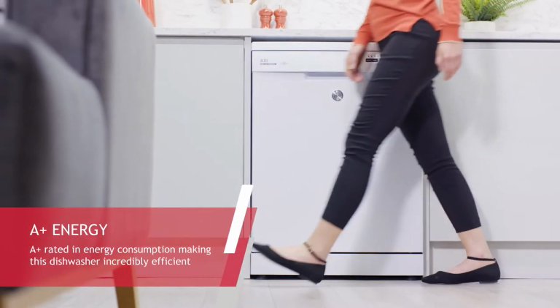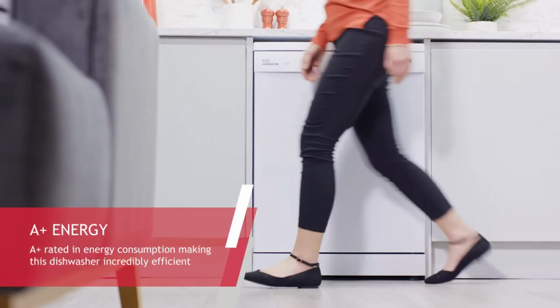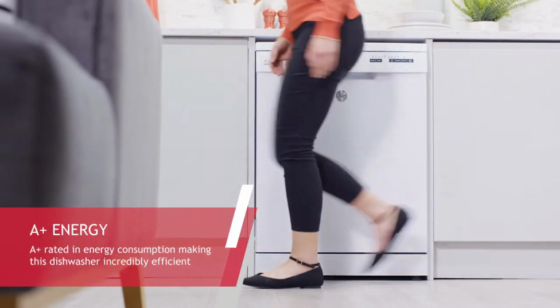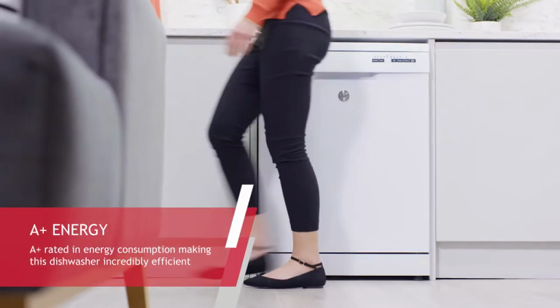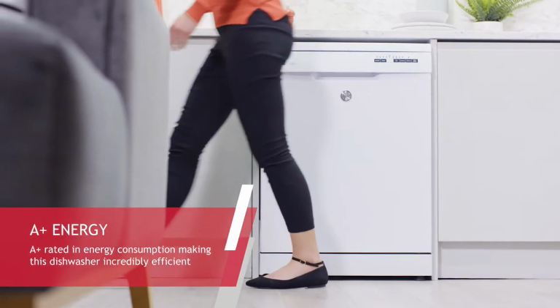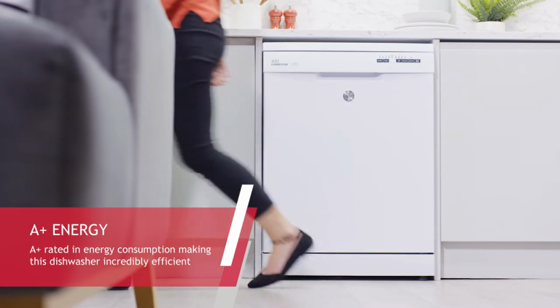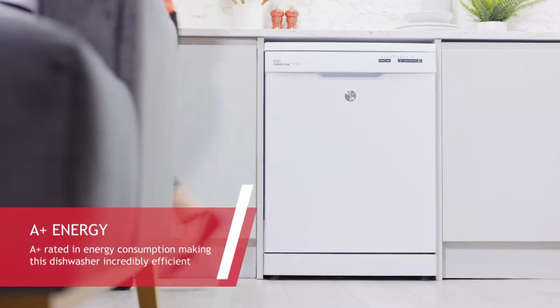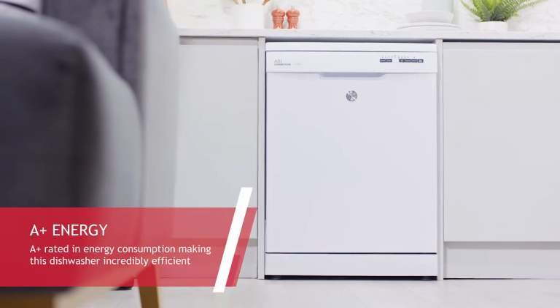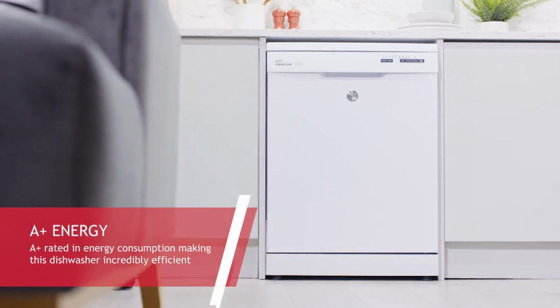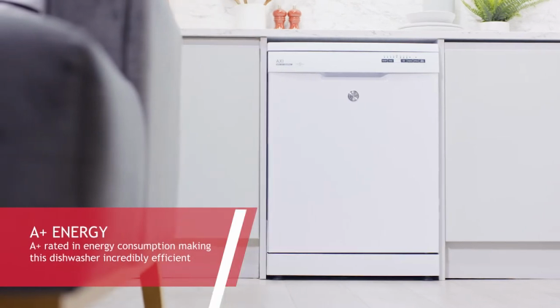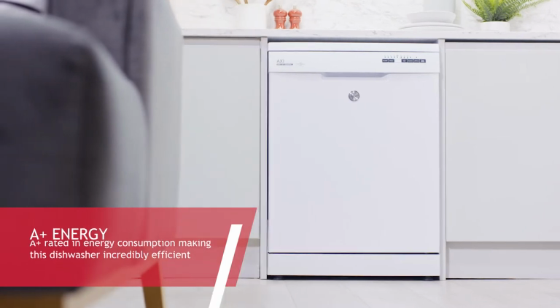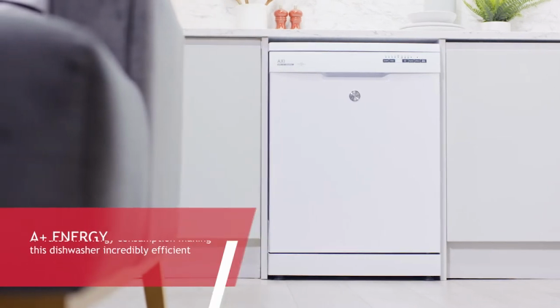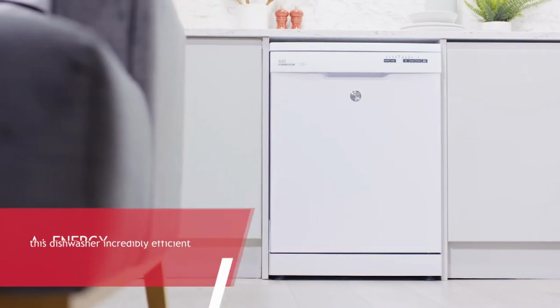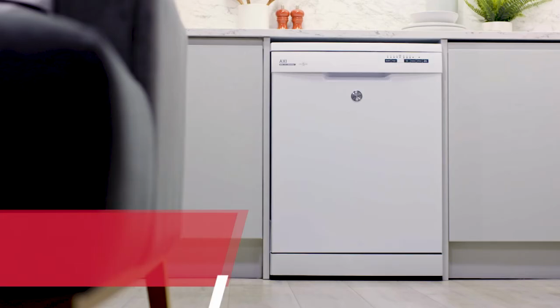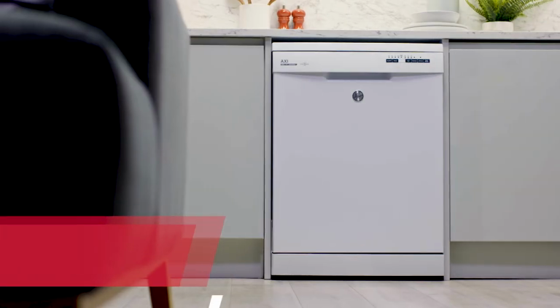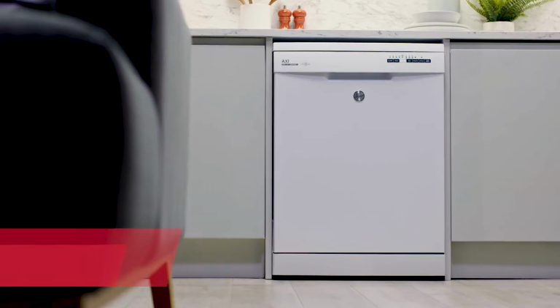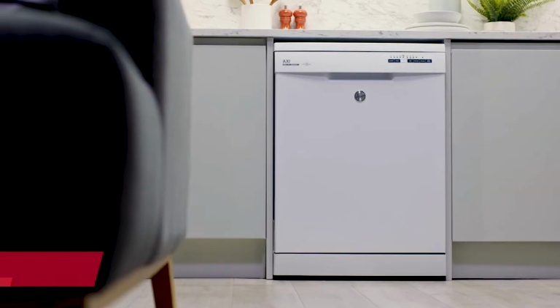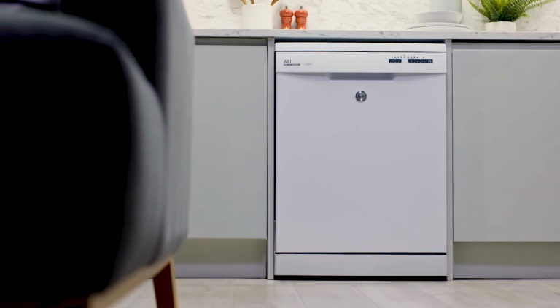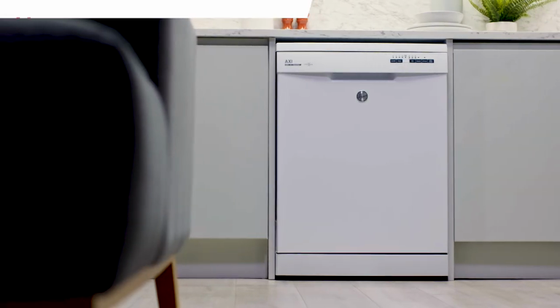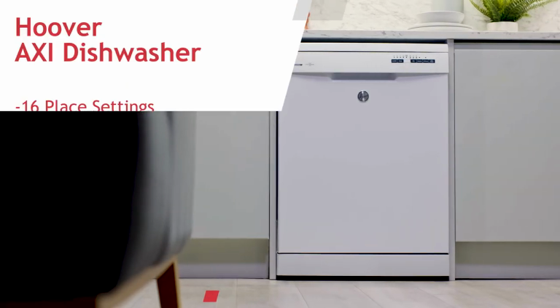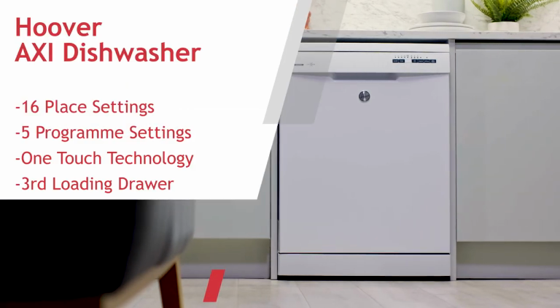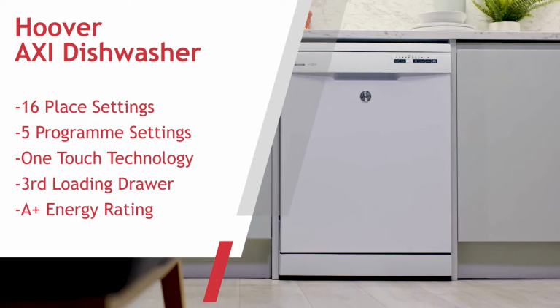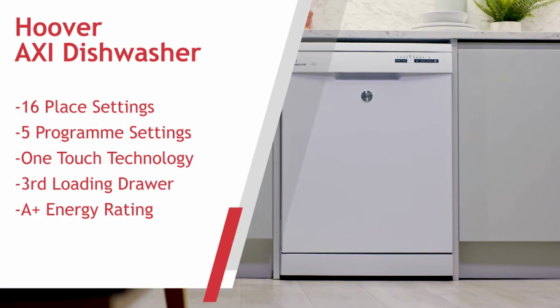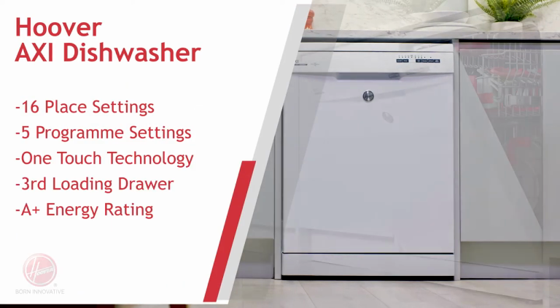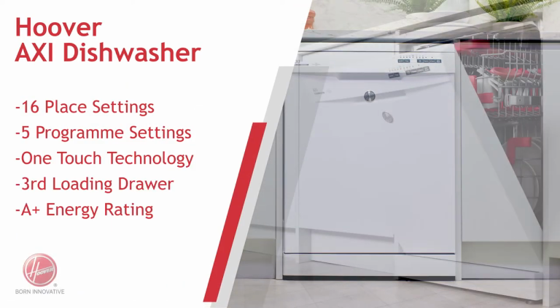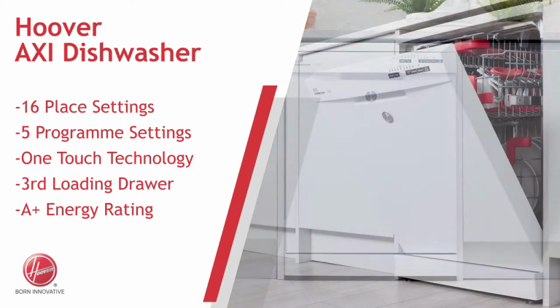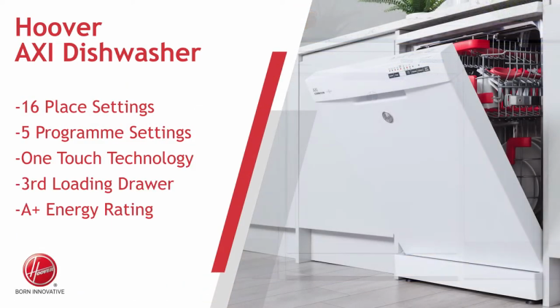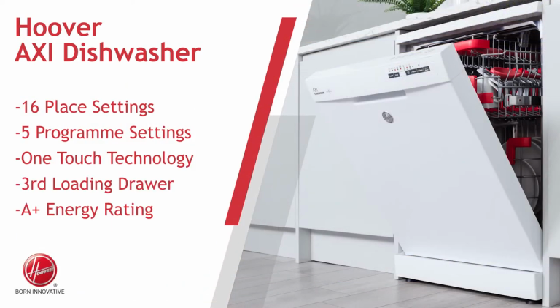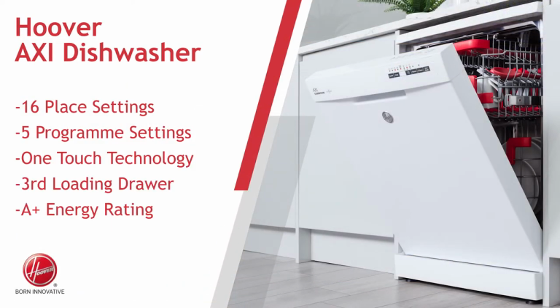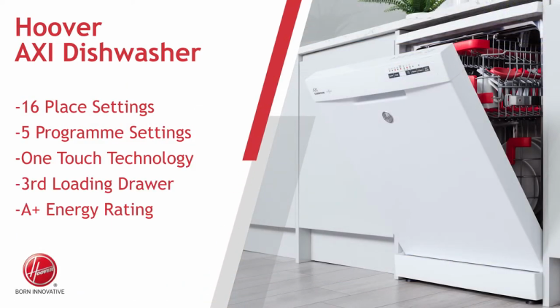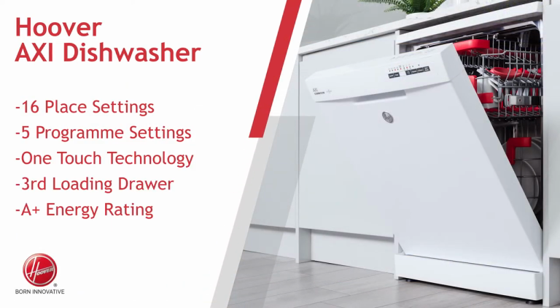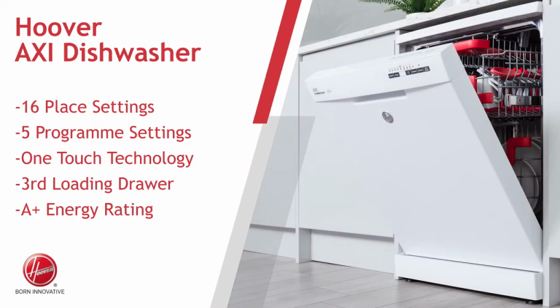A-plus rated in energy efficiency, A-wash performance and A-drying performance rated, this dishwasher is incredibly efficient.